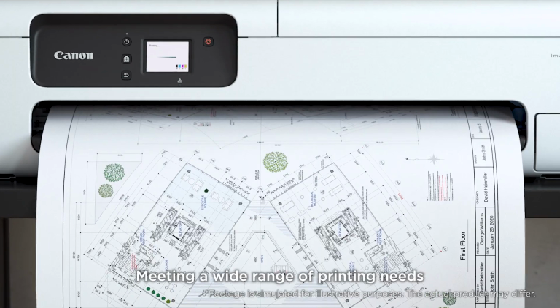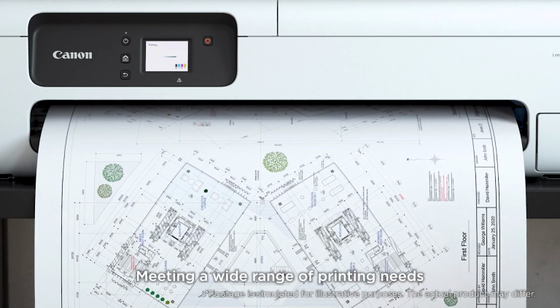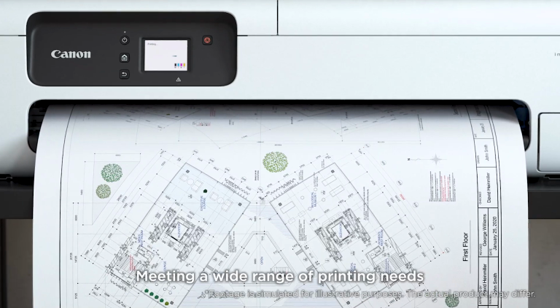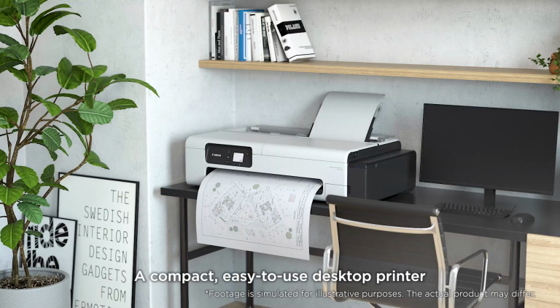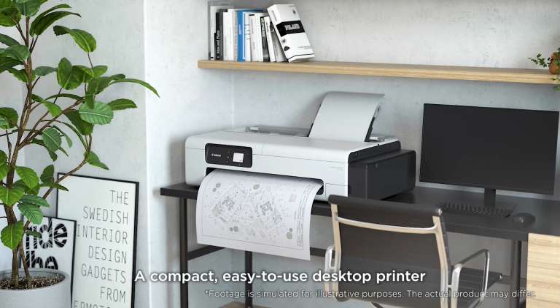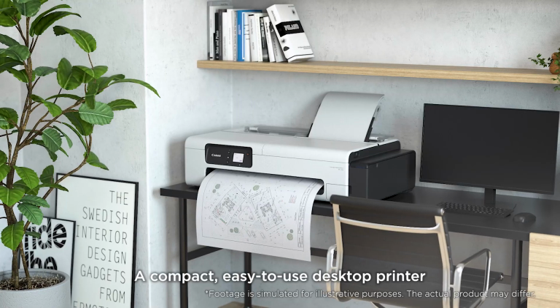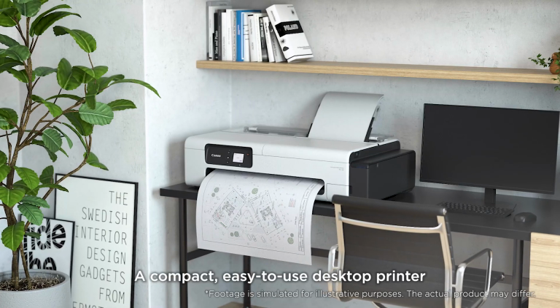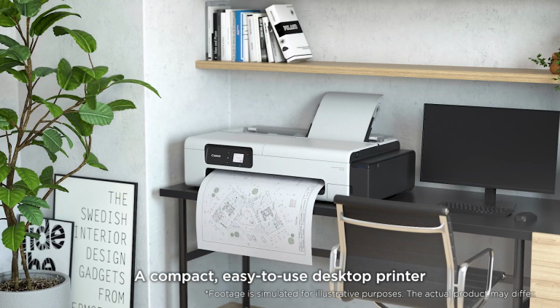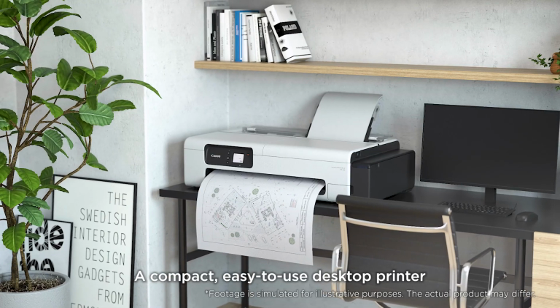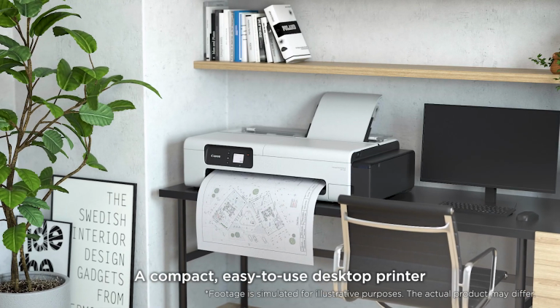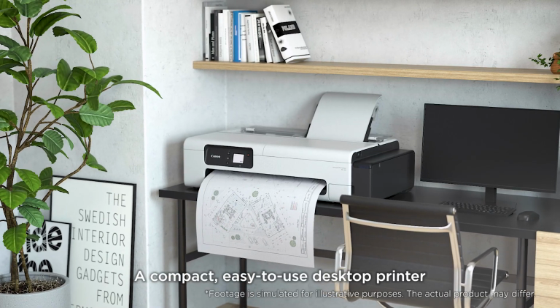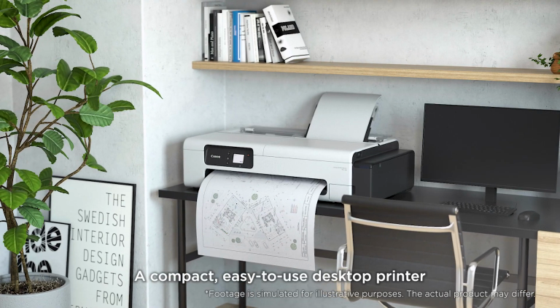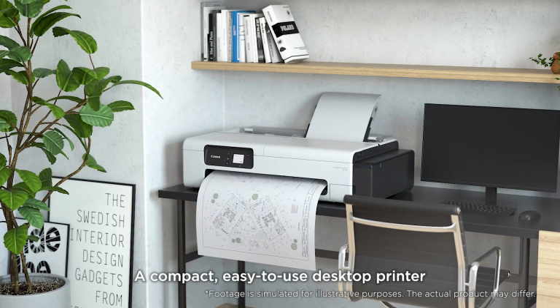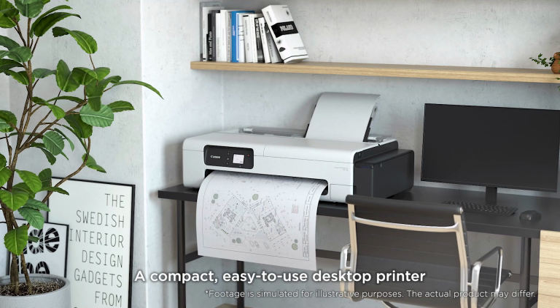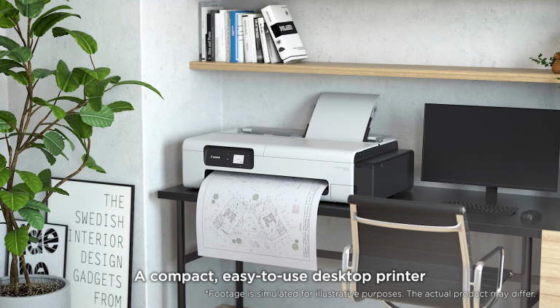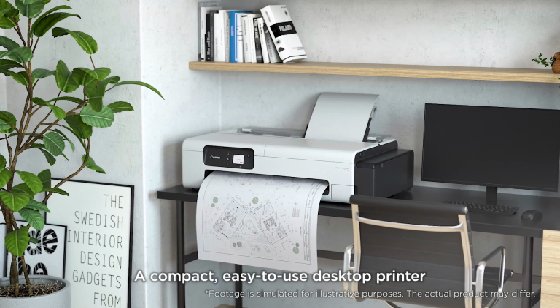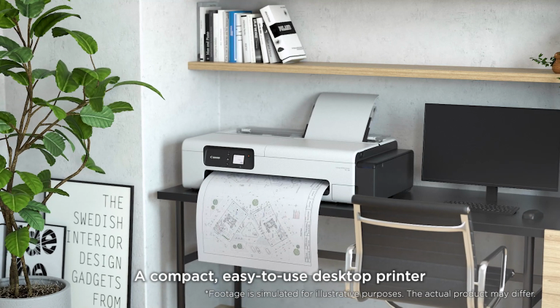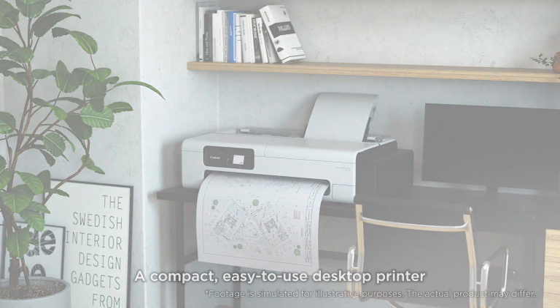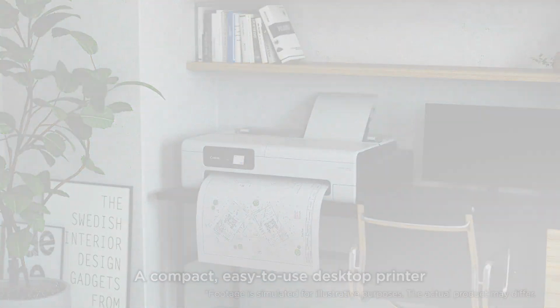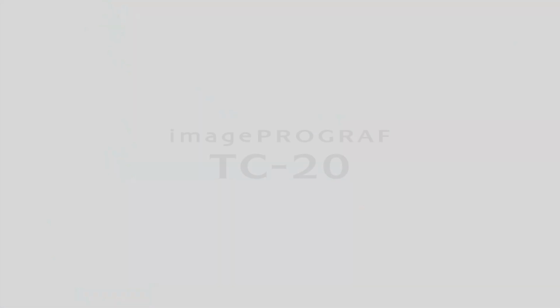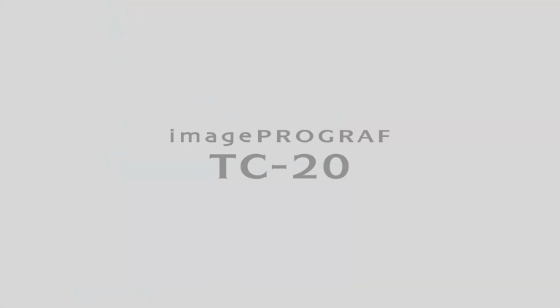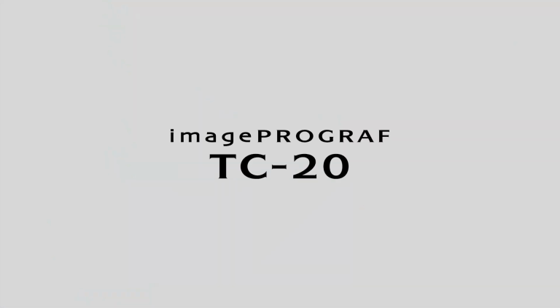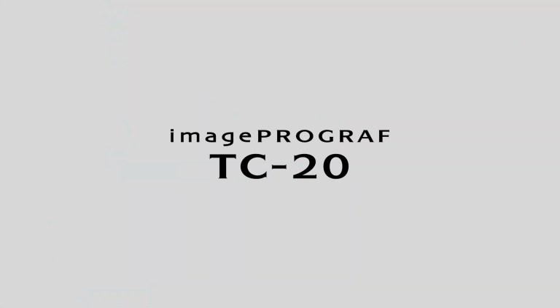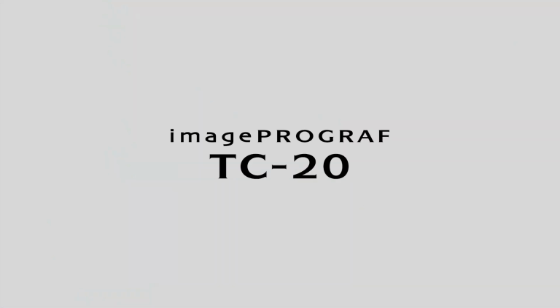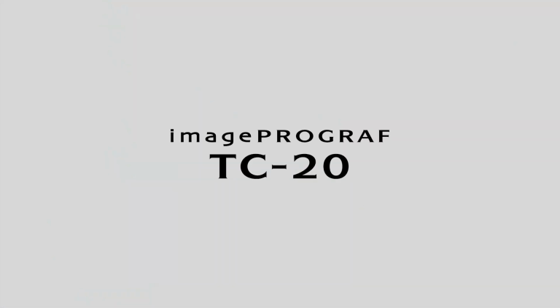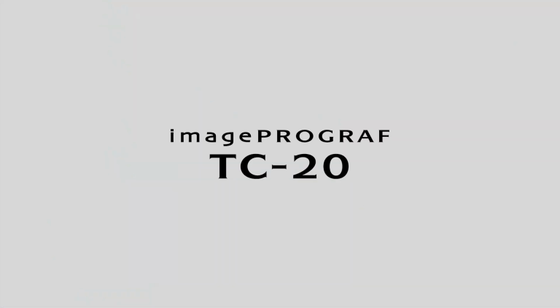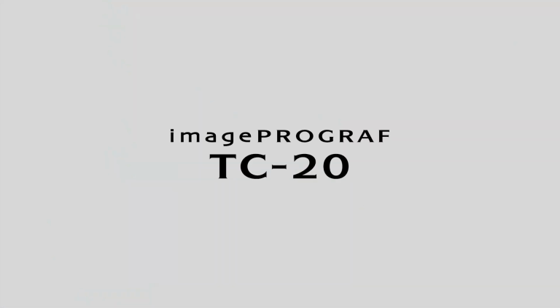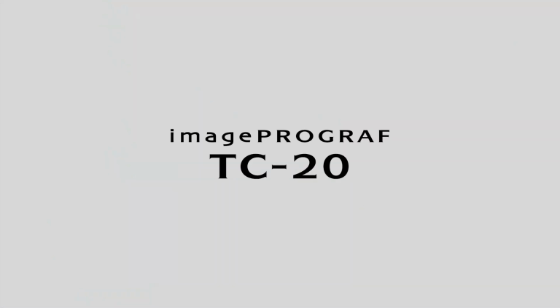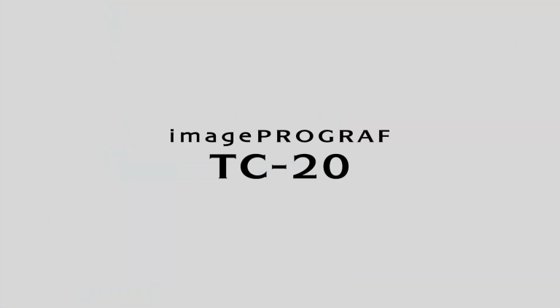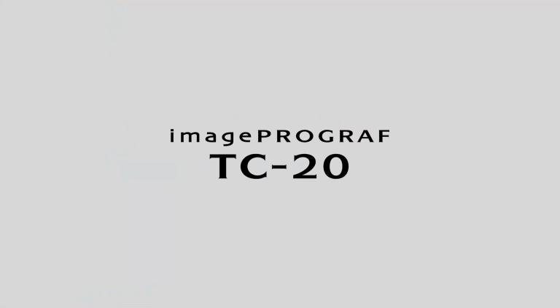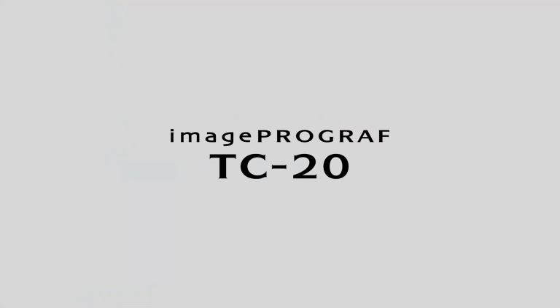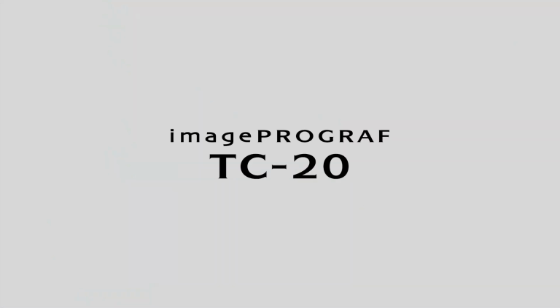A compact, easy-to-use desktop printer — the imagePROGRAF TC20.